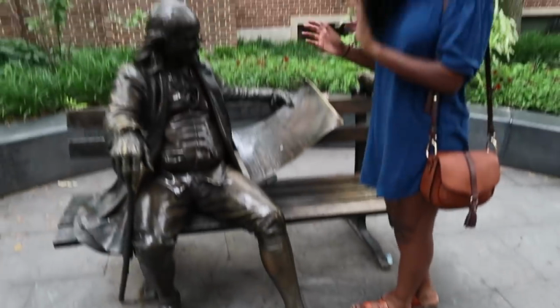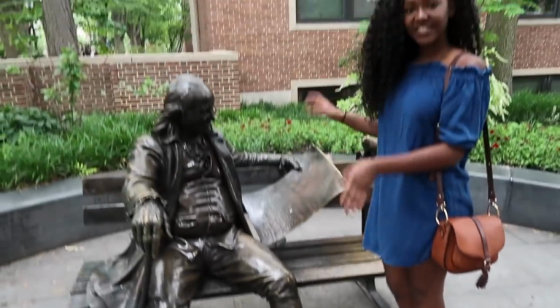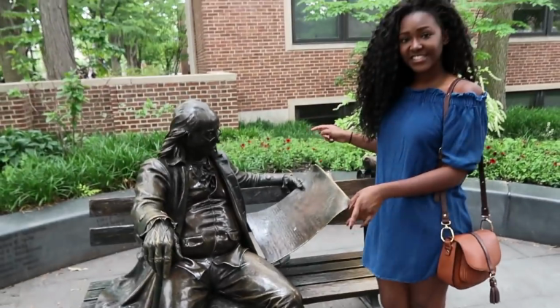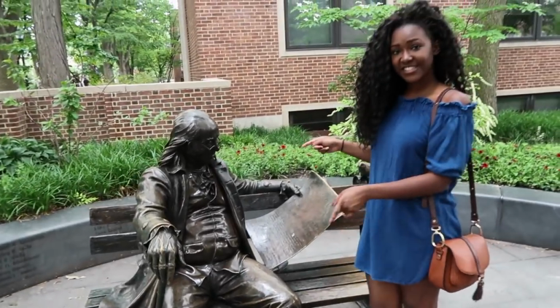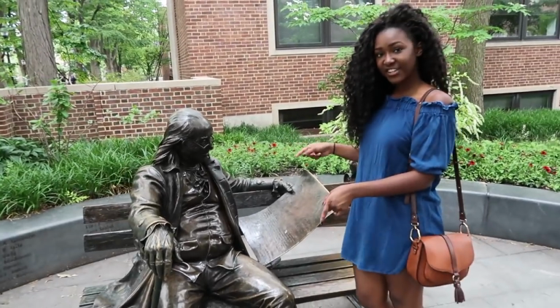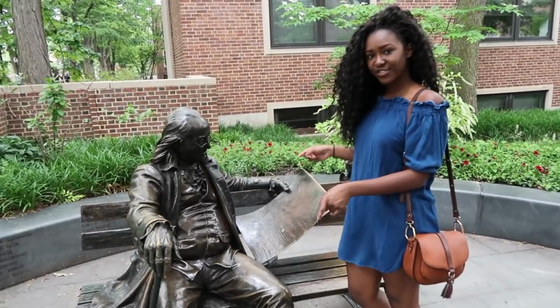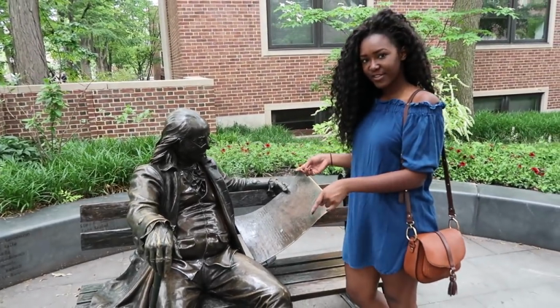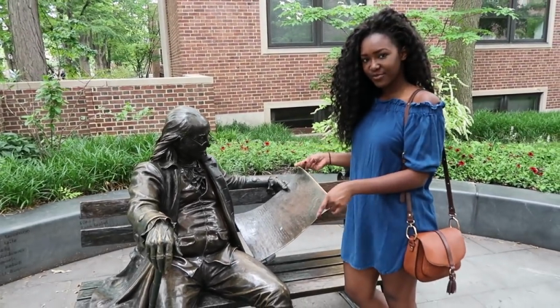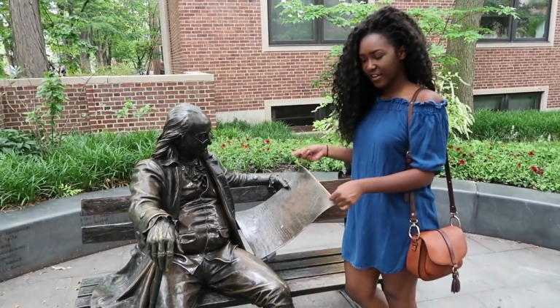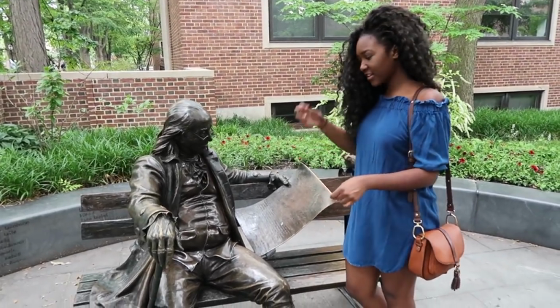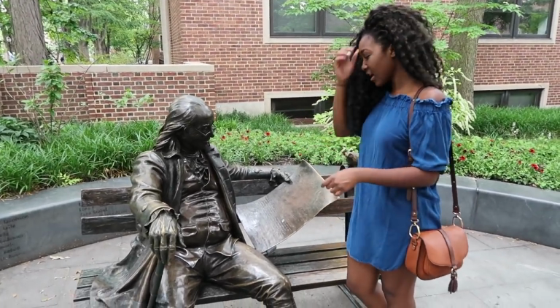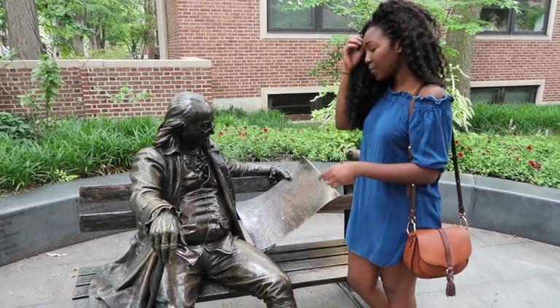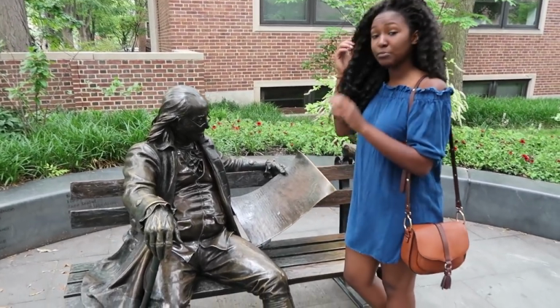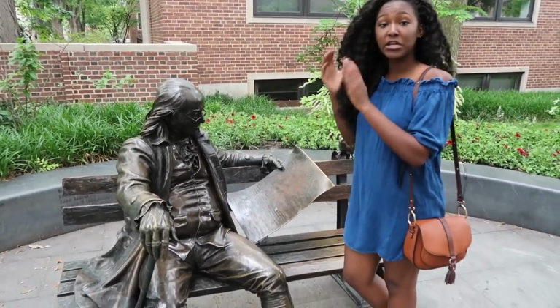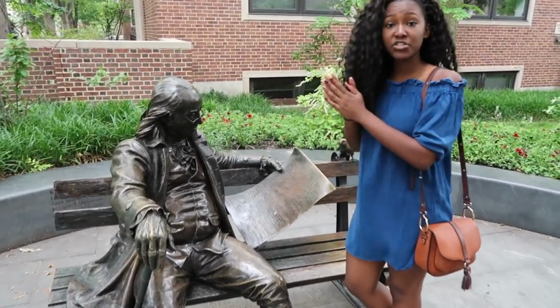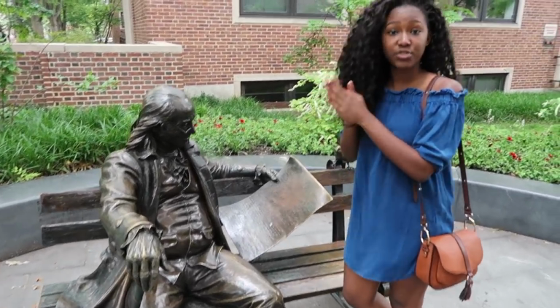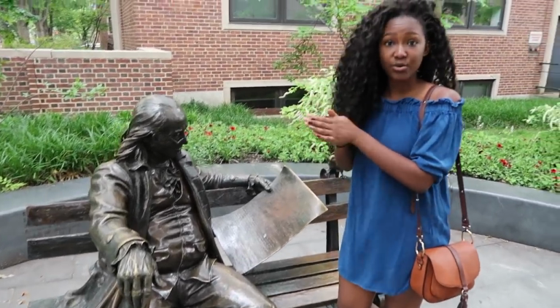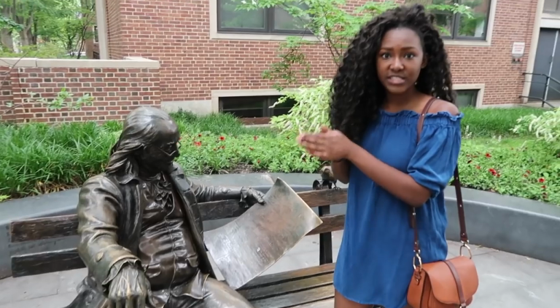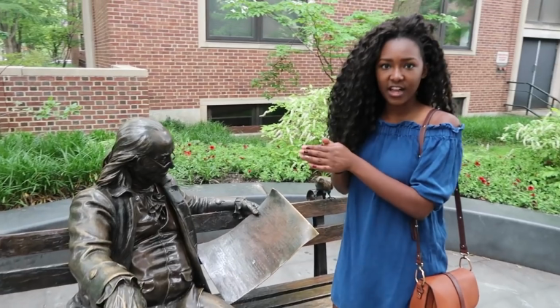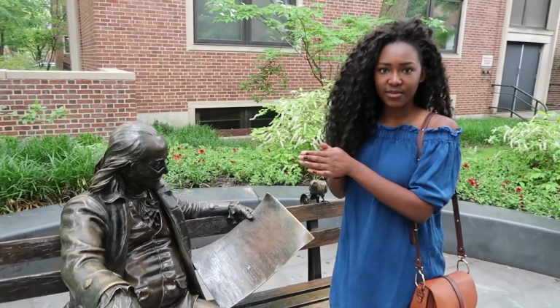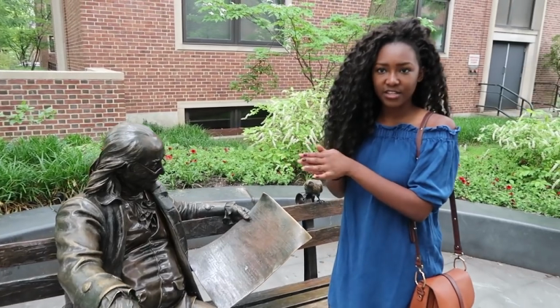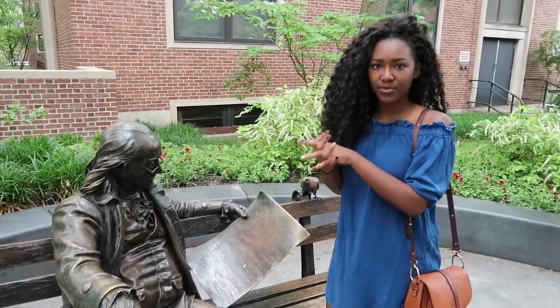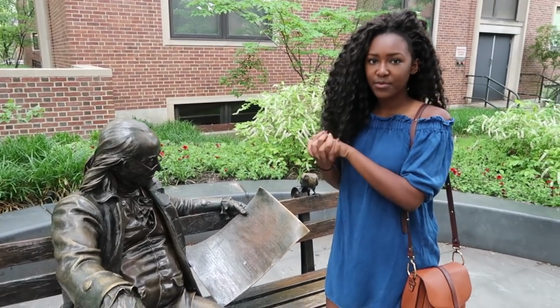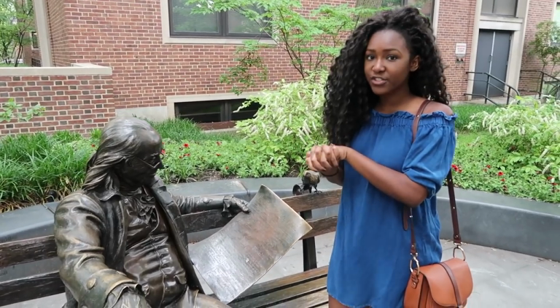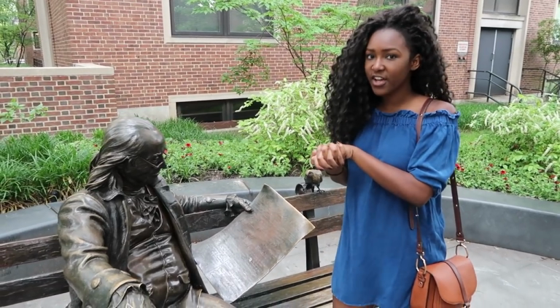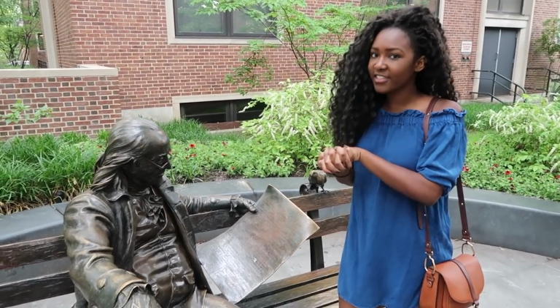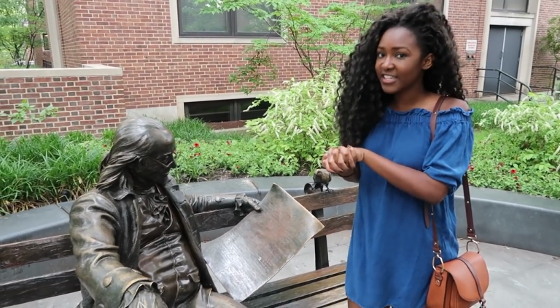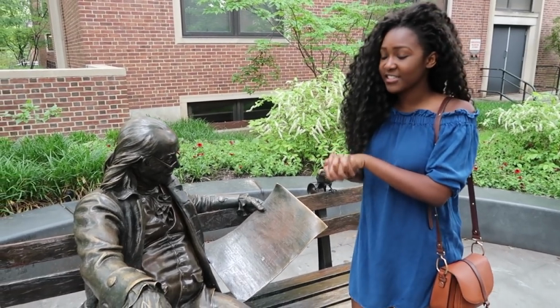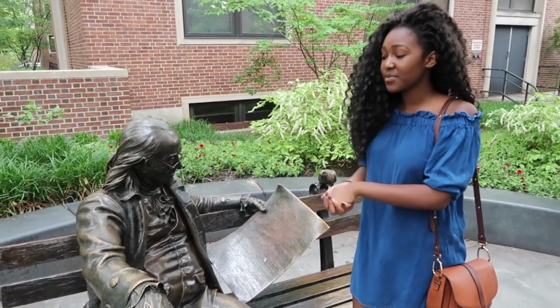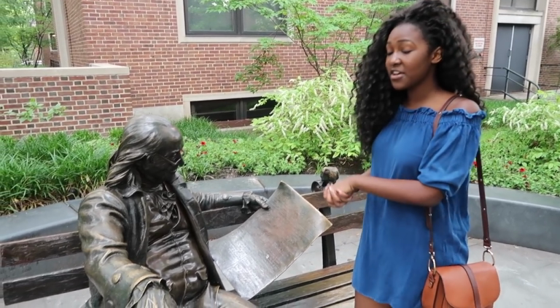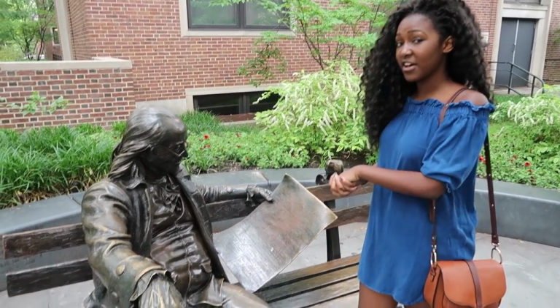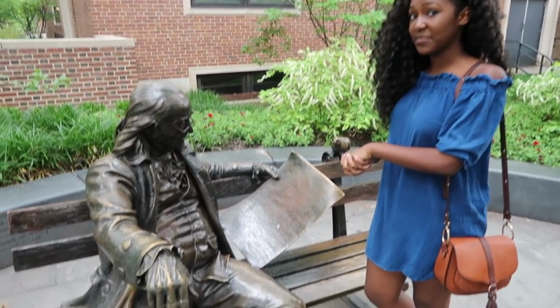This is a statue of Benjamin Franklin. But make sure you don't sit on it, because when people are drunk, they tend to pee on it.